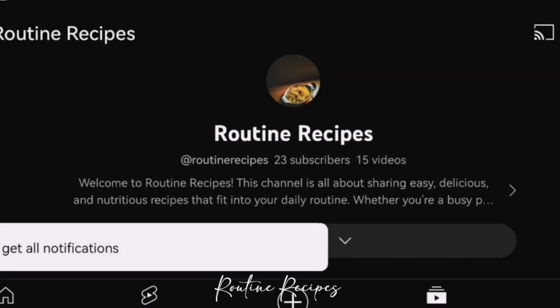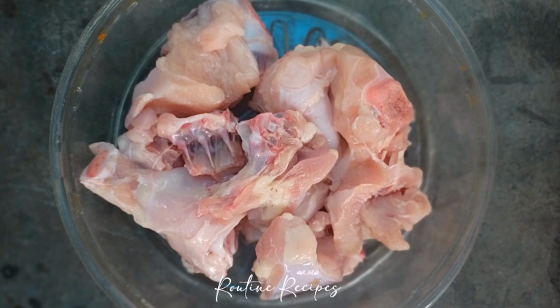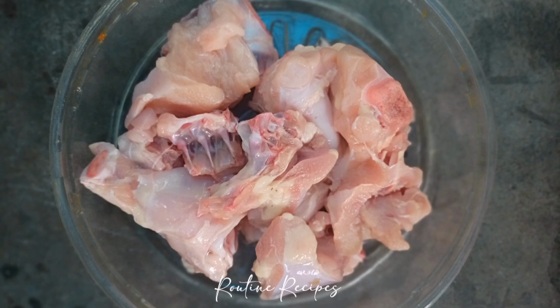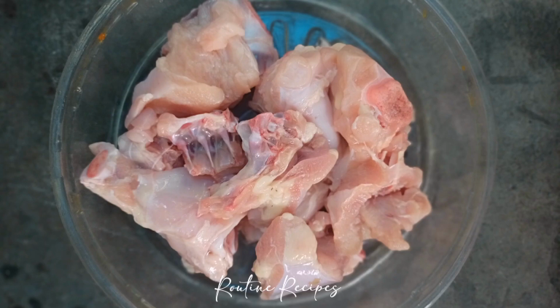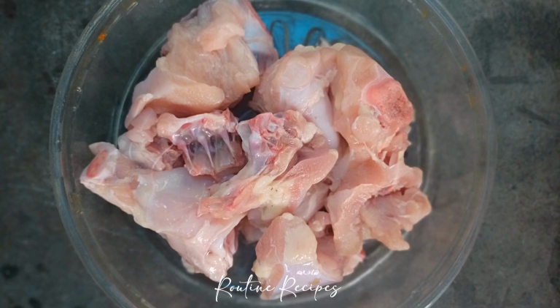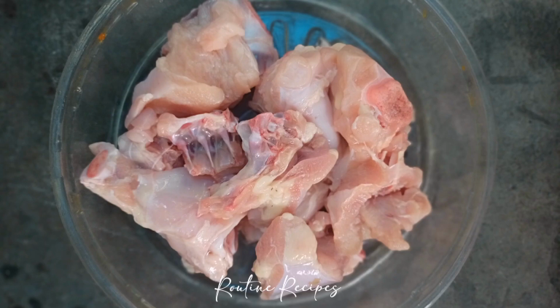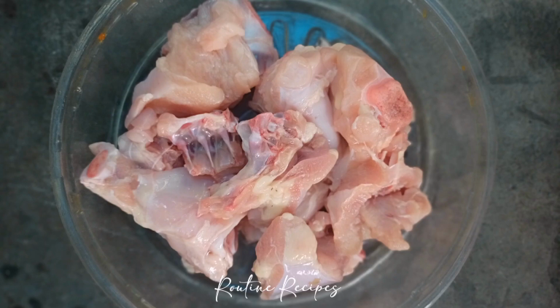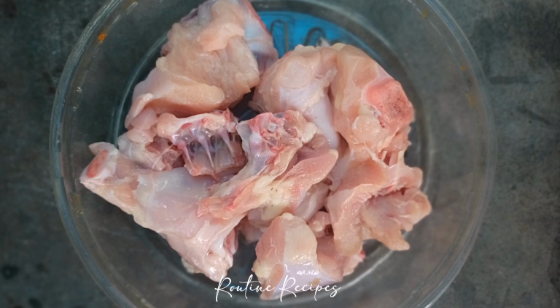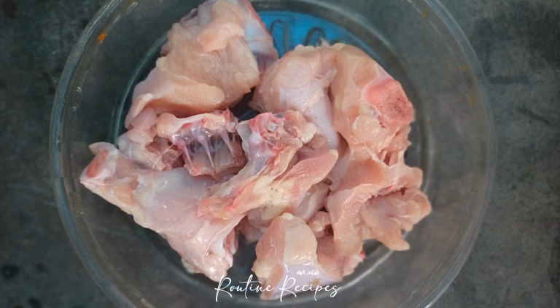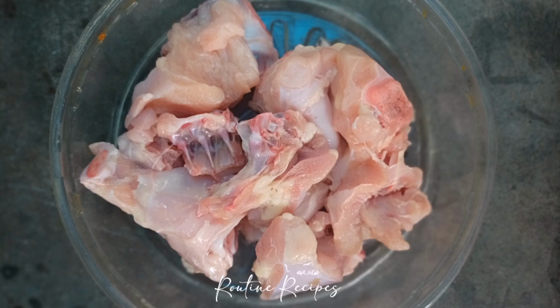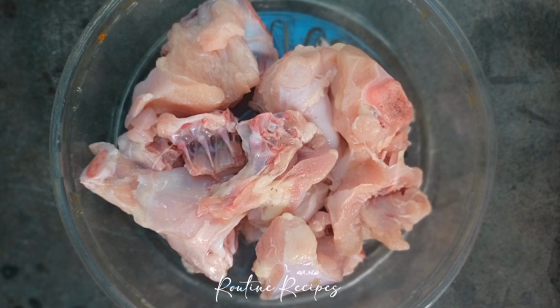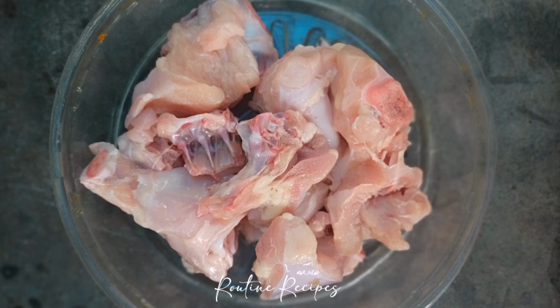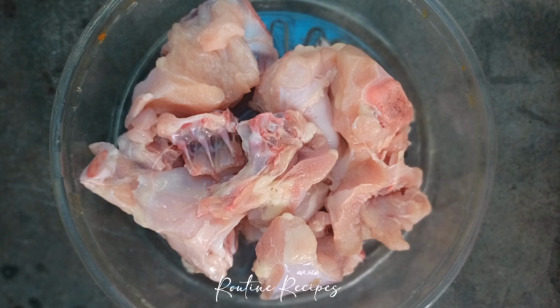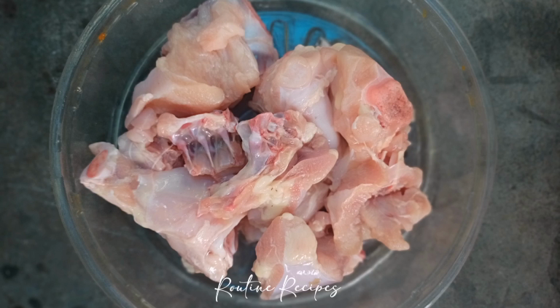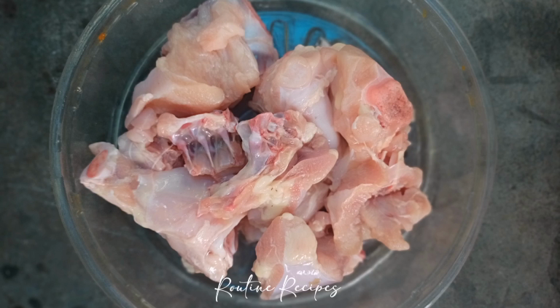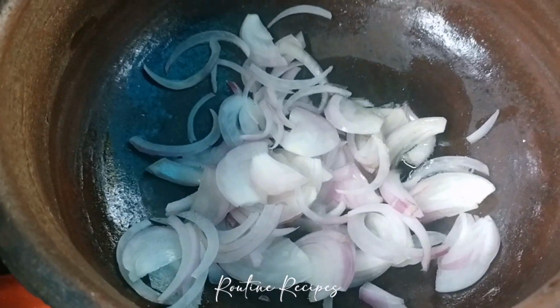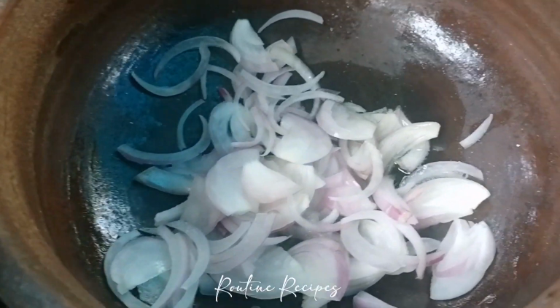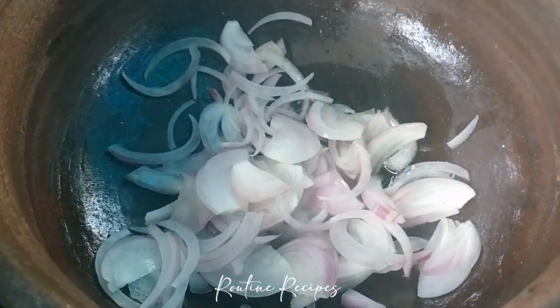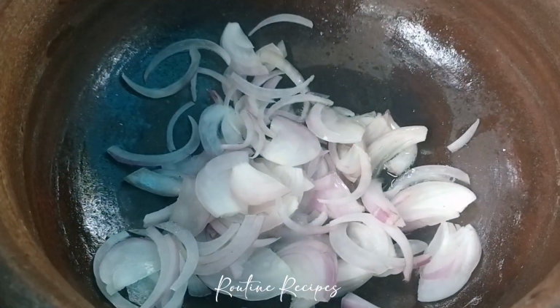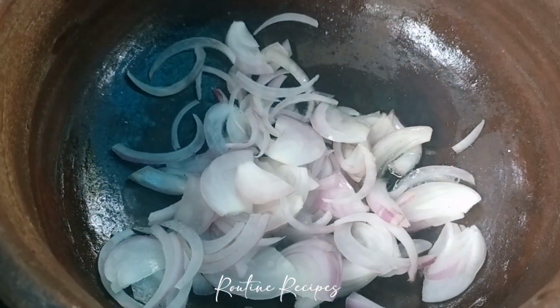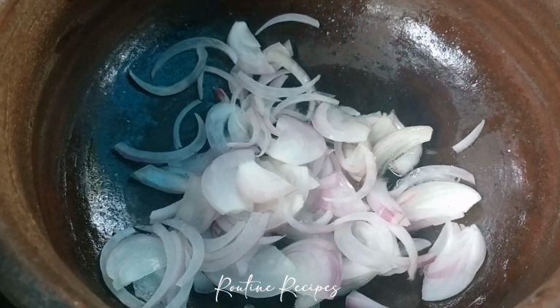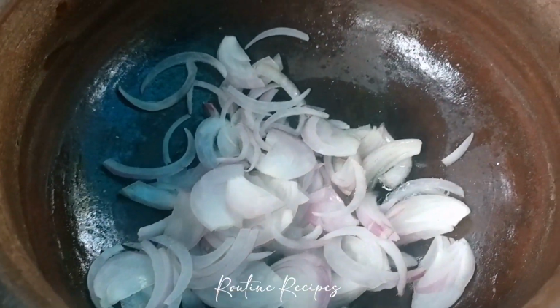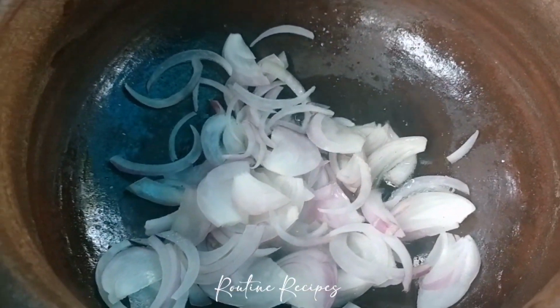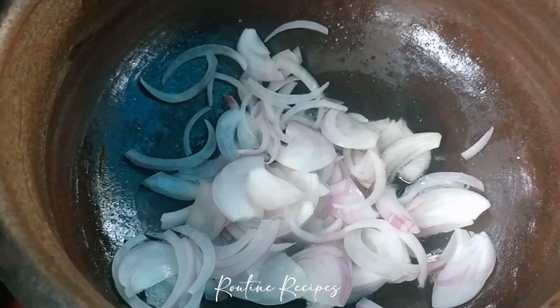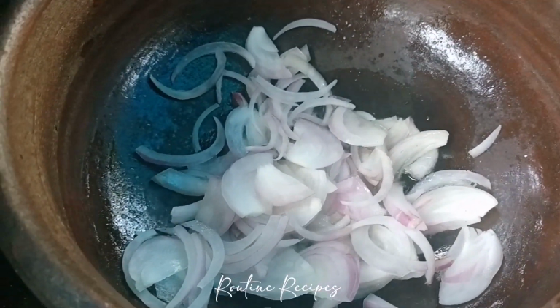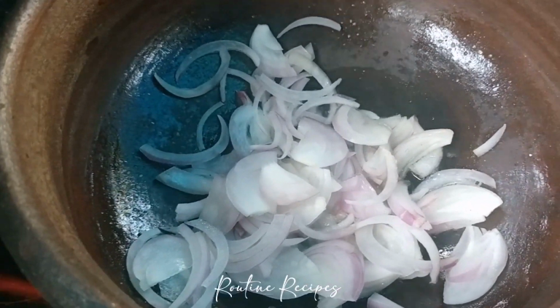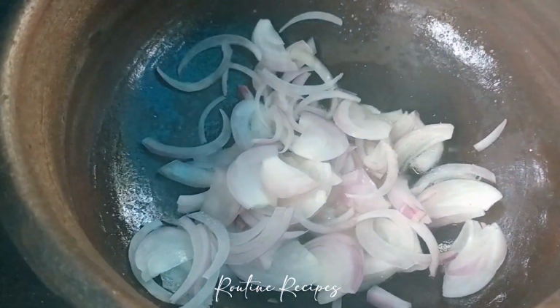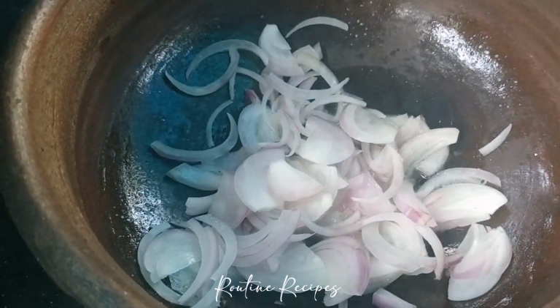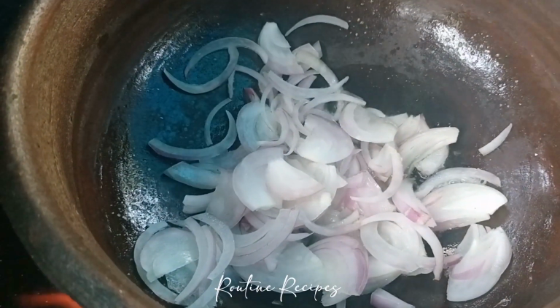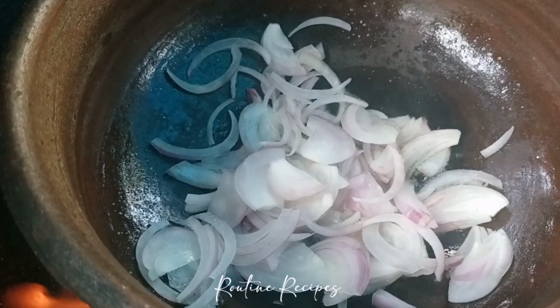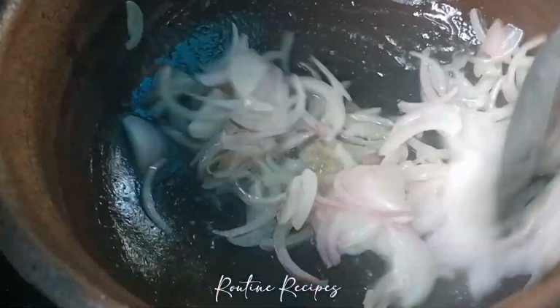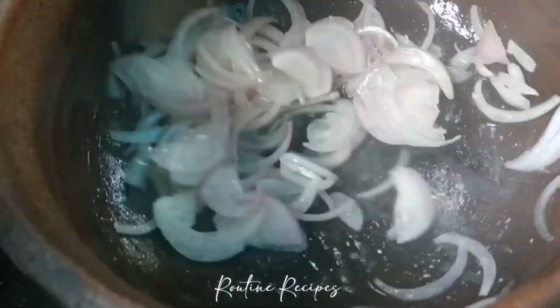We are going to clean the chicken. I am going to show you in this video, I am going to show you a little bit.